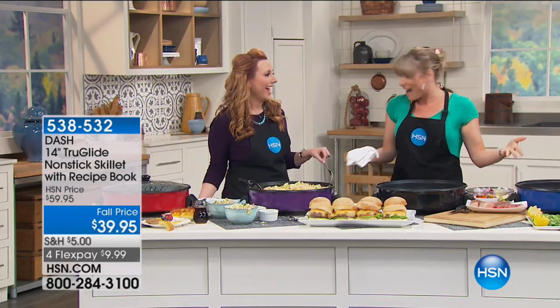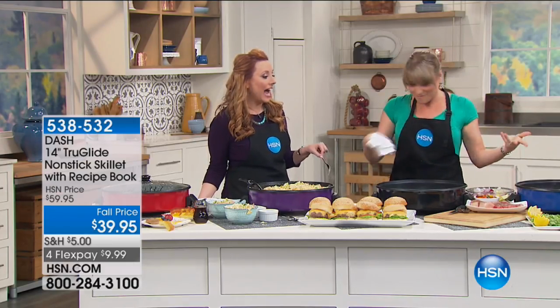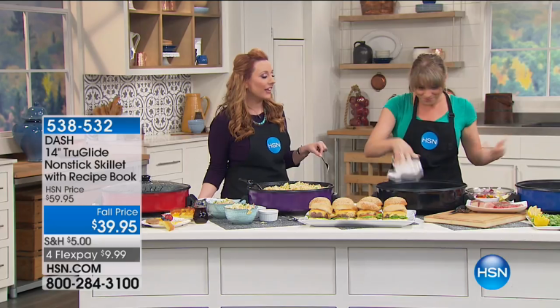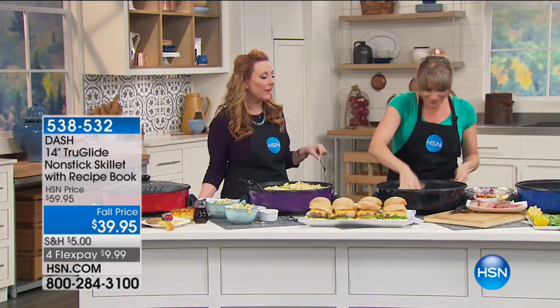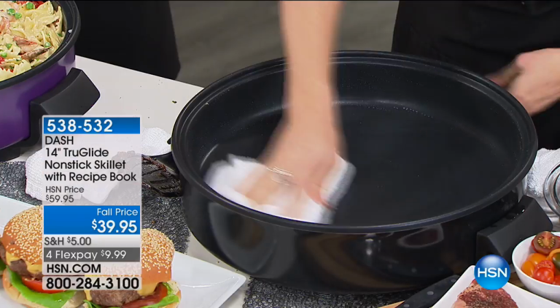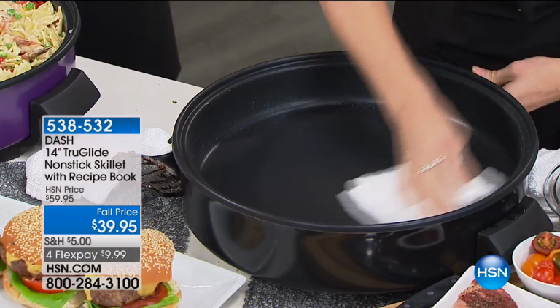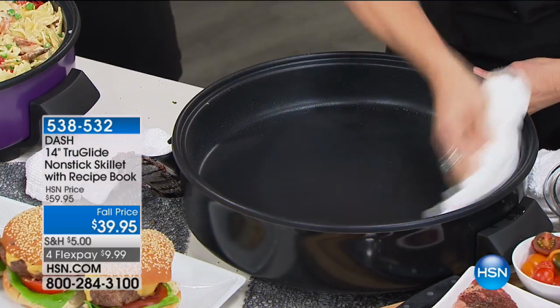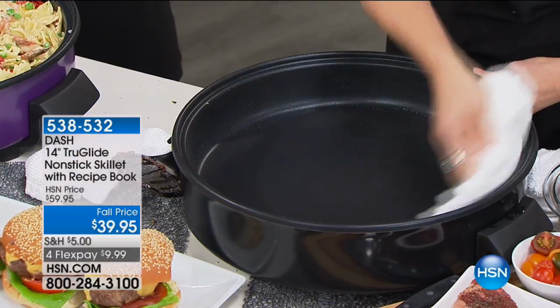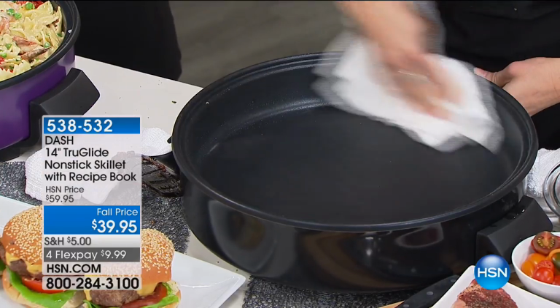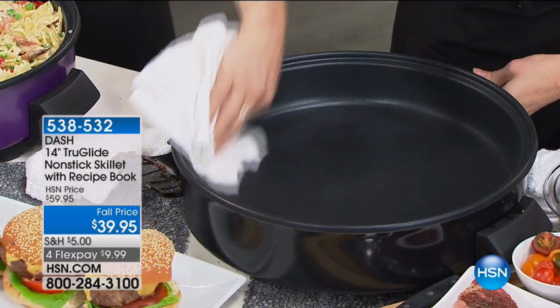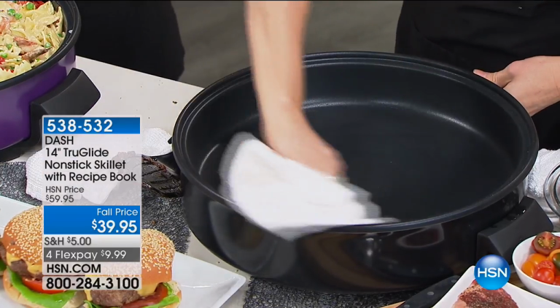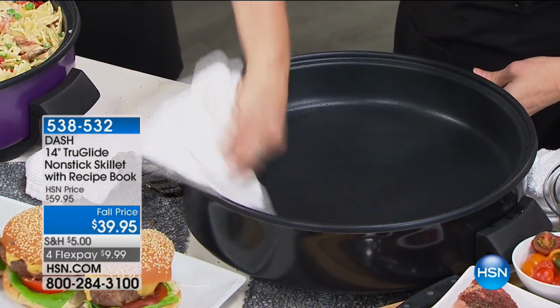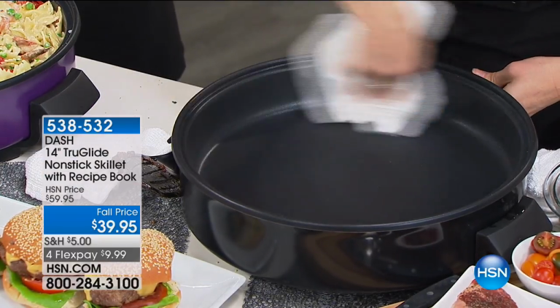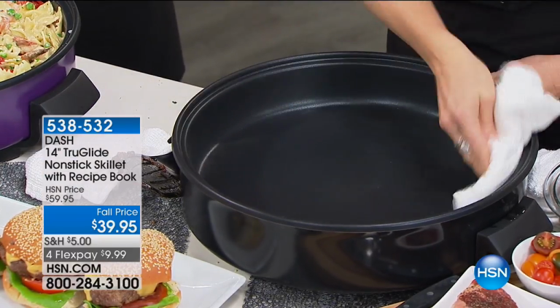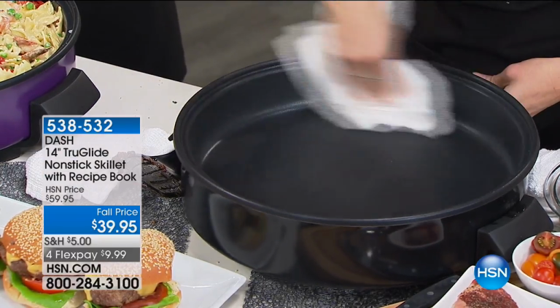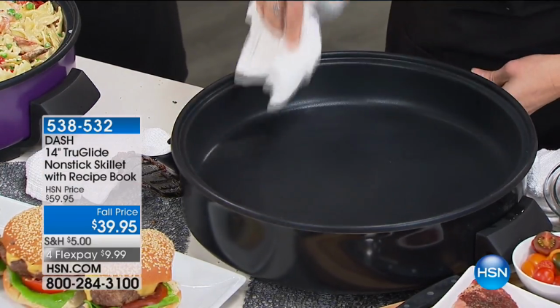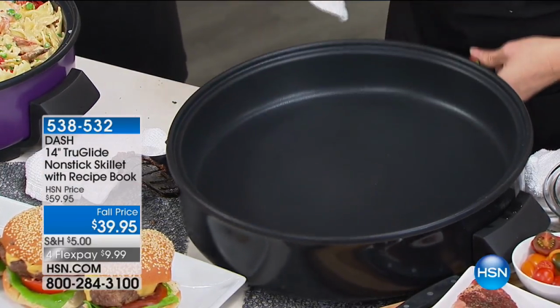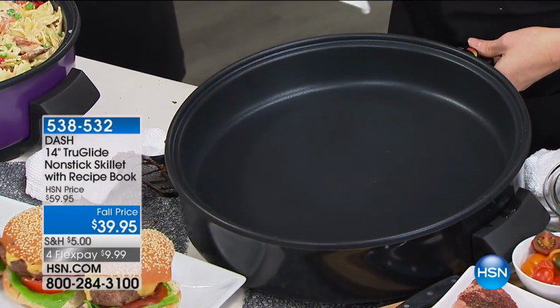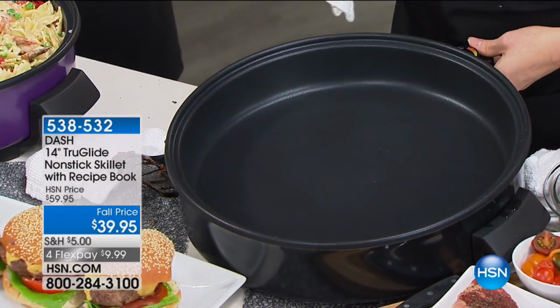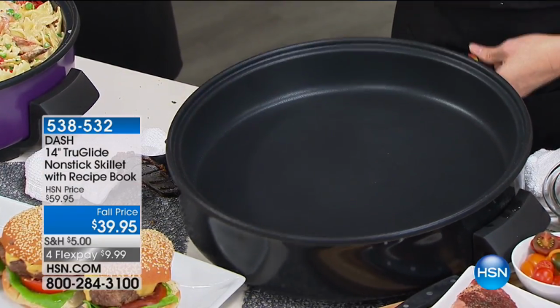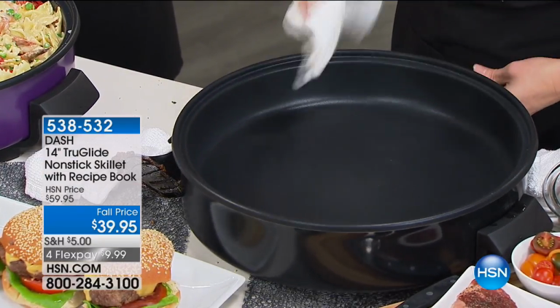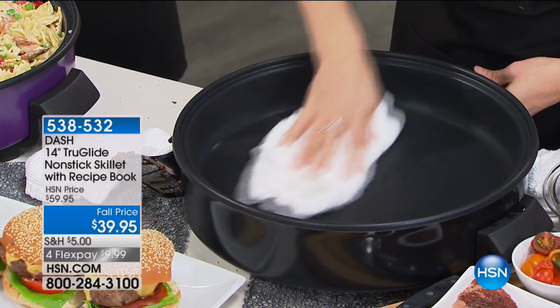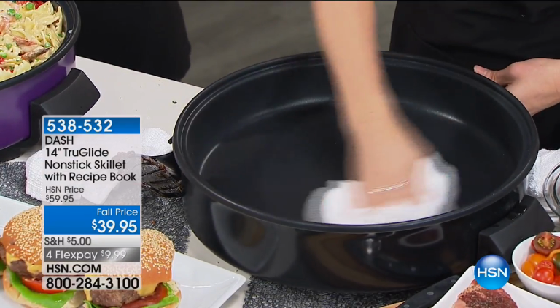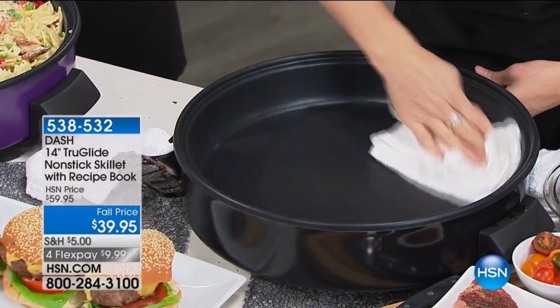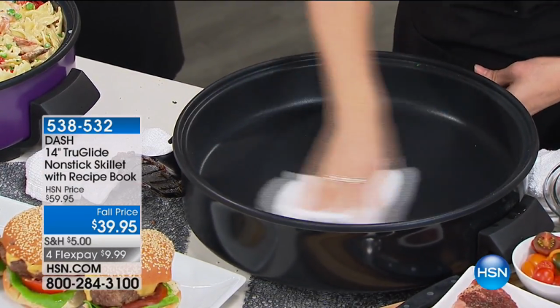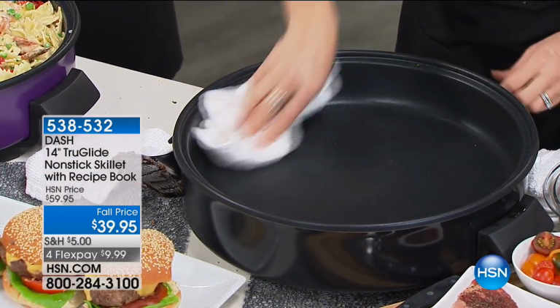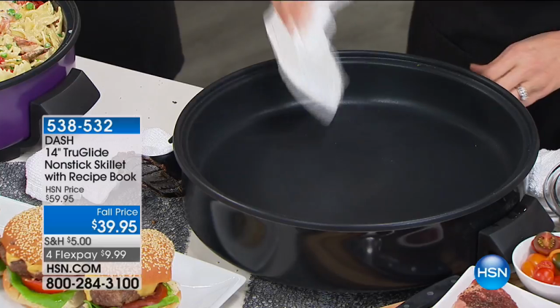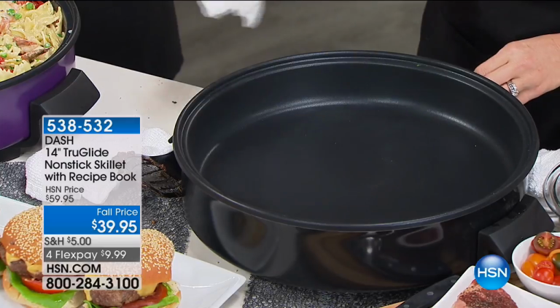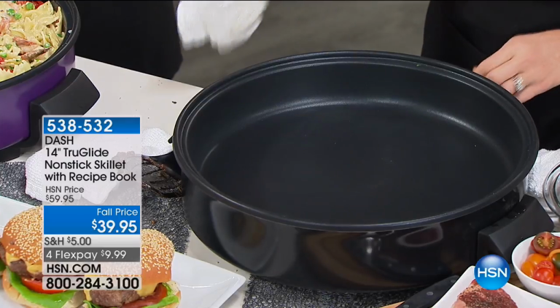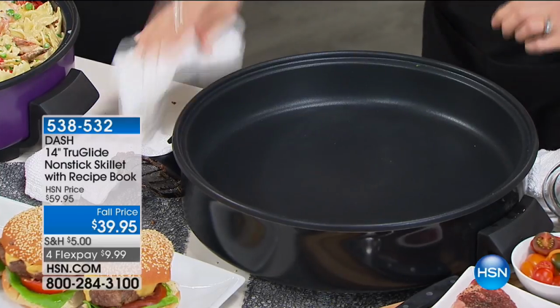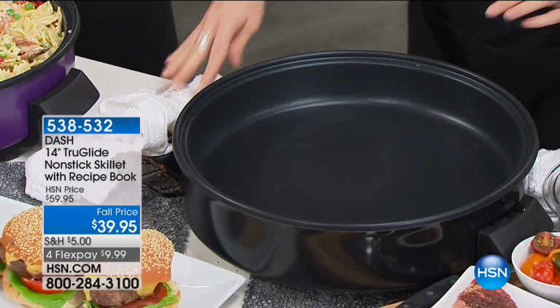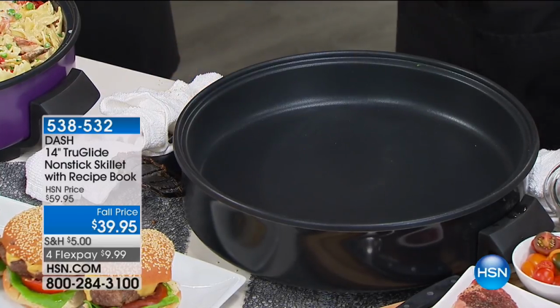It comes clean so easily. Because it's so nonstick, I didn't have to add any extra oil — and we know what oil does, it adds calories to our meal. You don't want to add butter if you don't have to, because now you can add nothing to this skillet and have the most beautiful burgers. That was like a gooey cheesy mess, and look — it was like it just came out of the box.